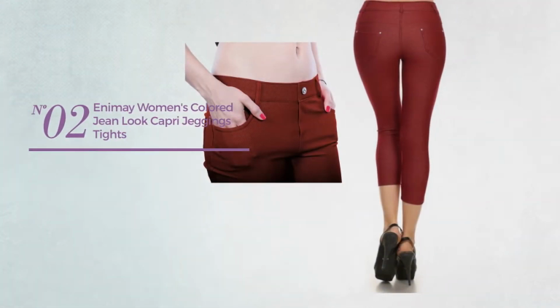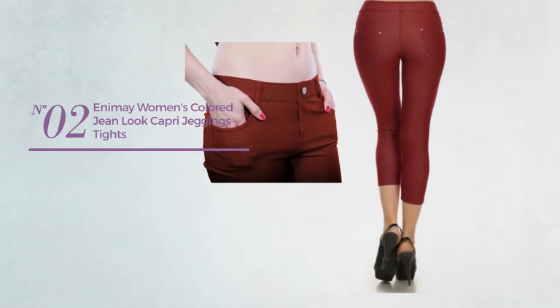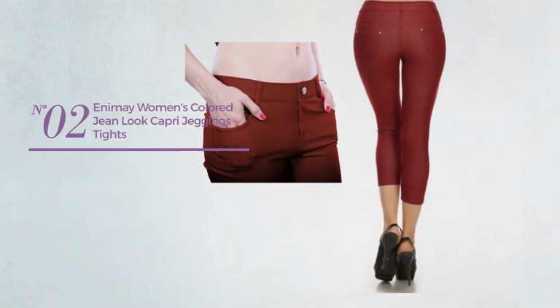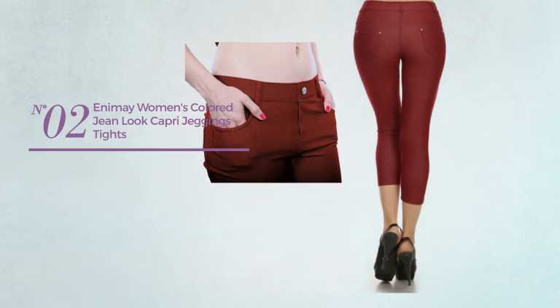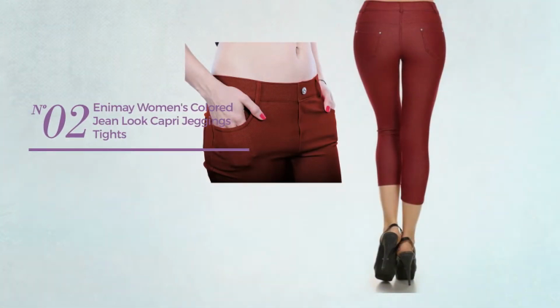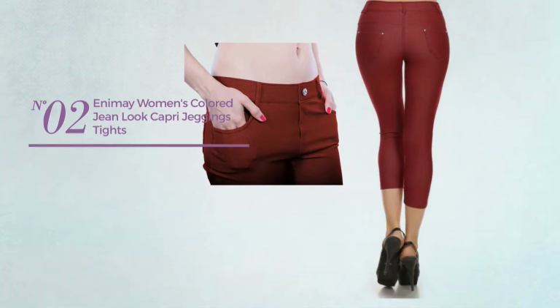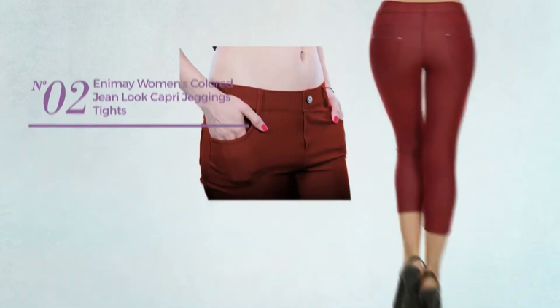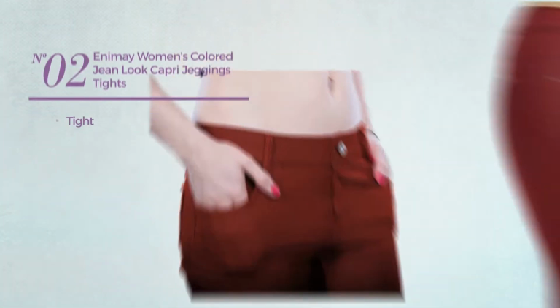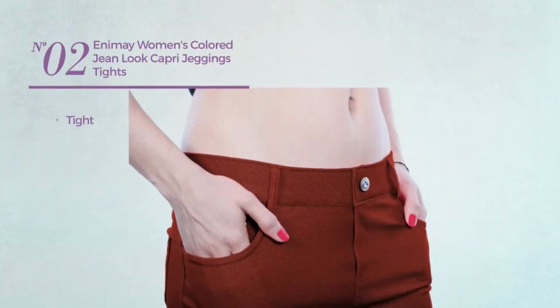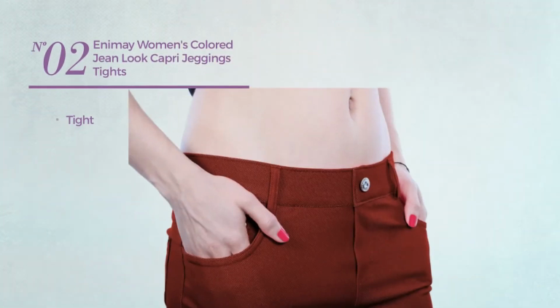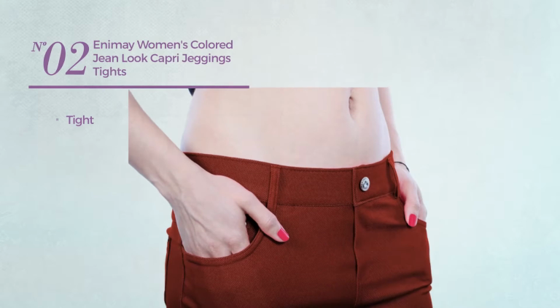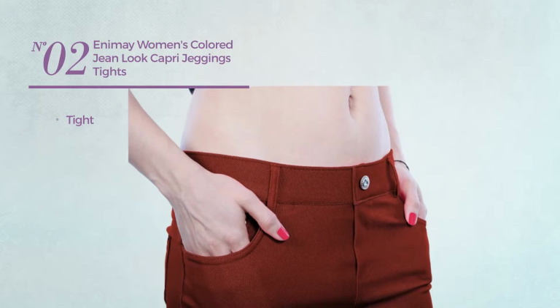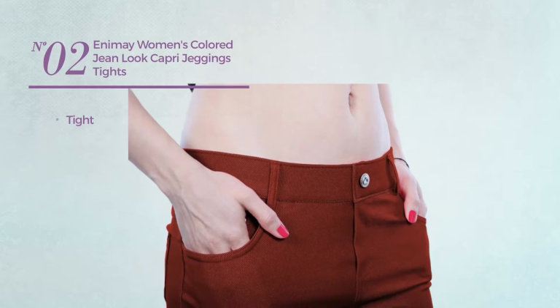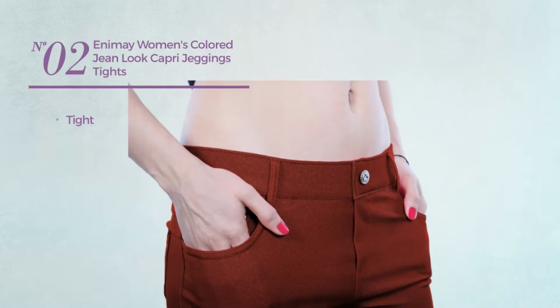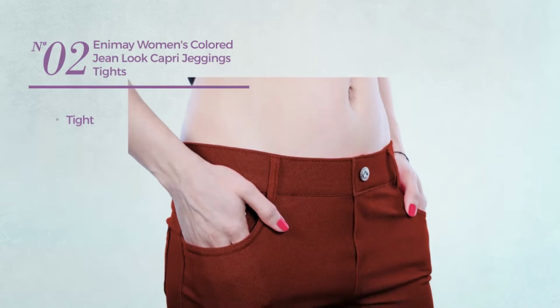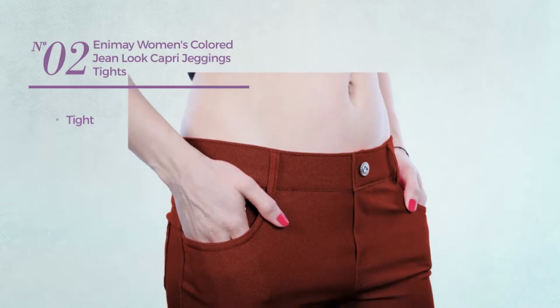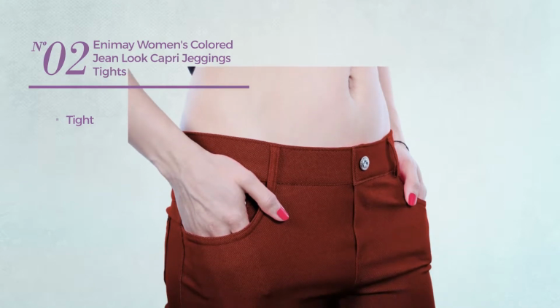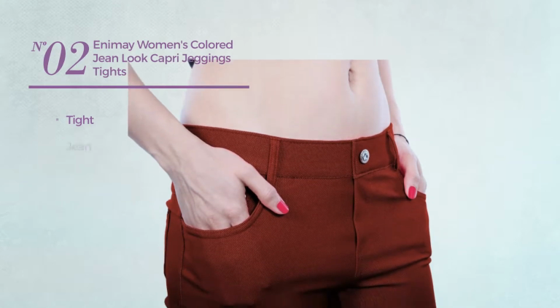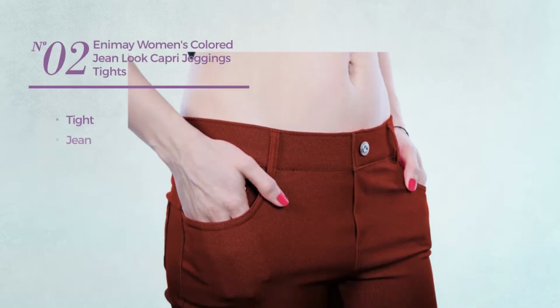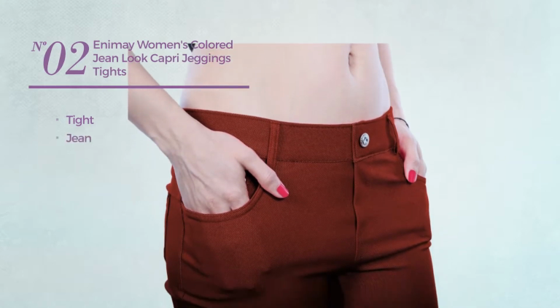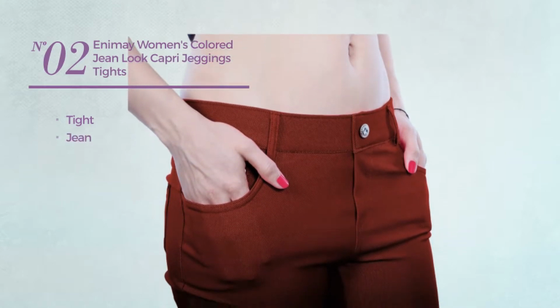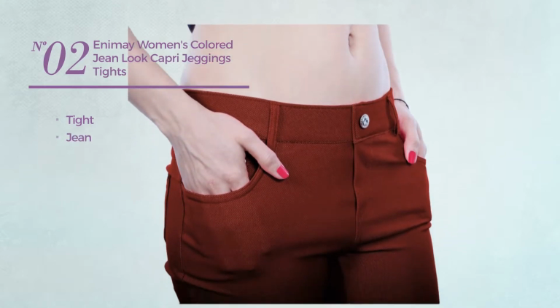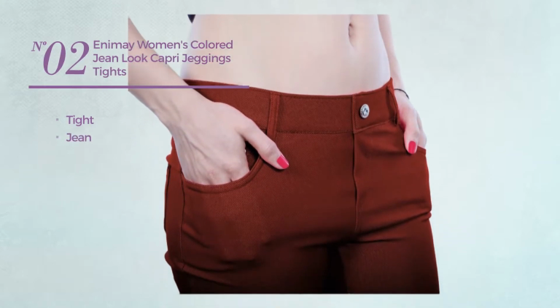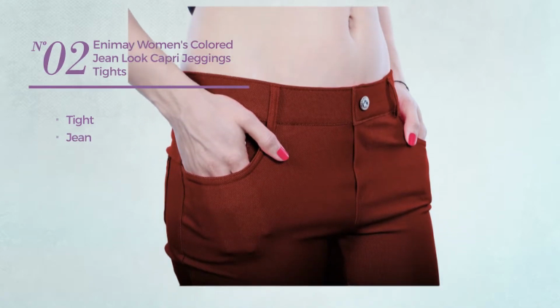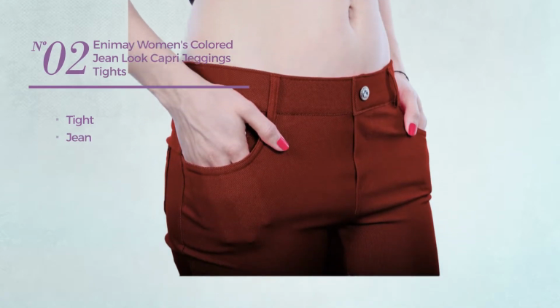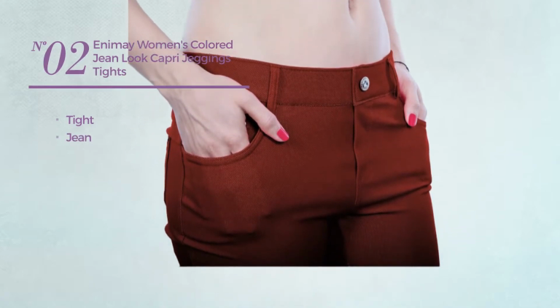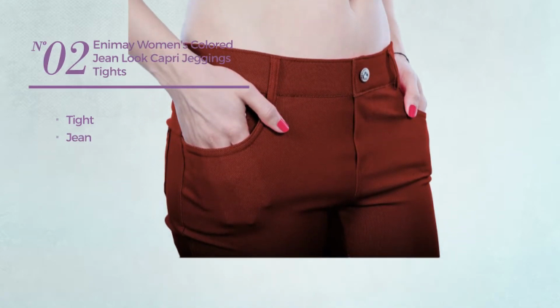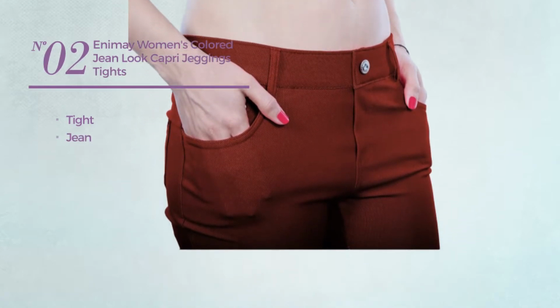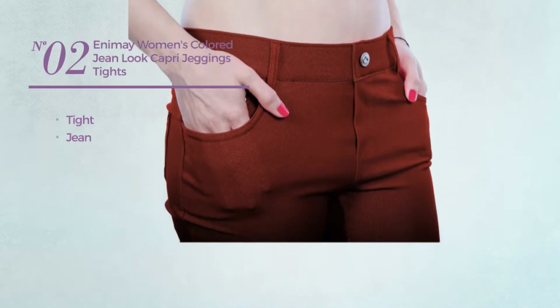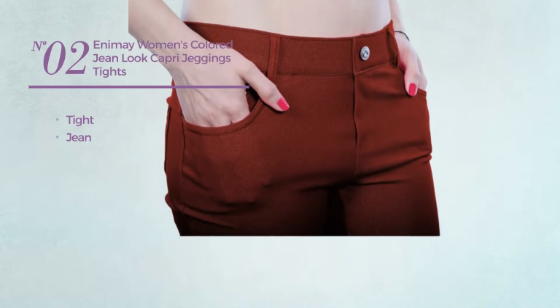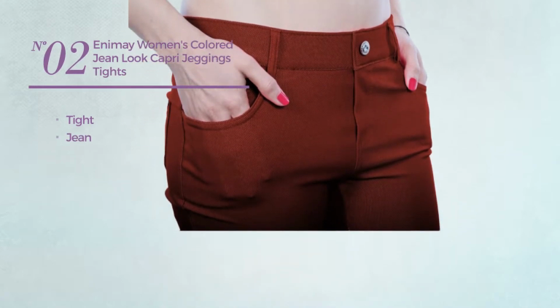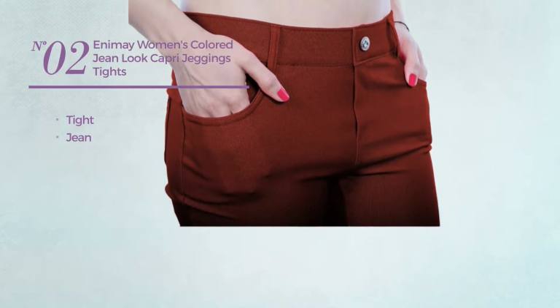Number 2. A tight leggings, crafted from jean. Available in 14 other colors.